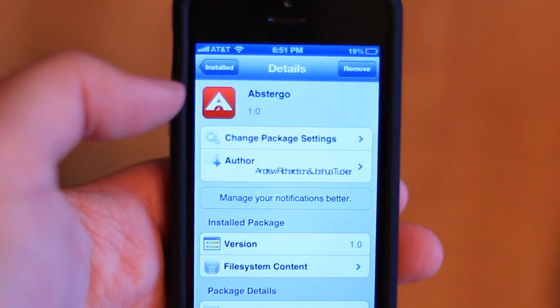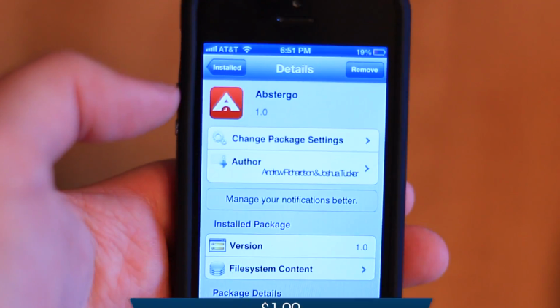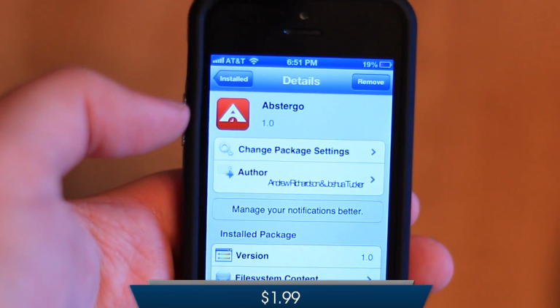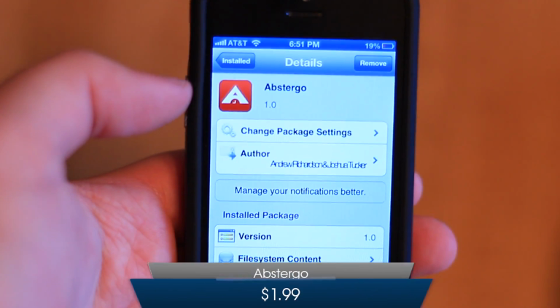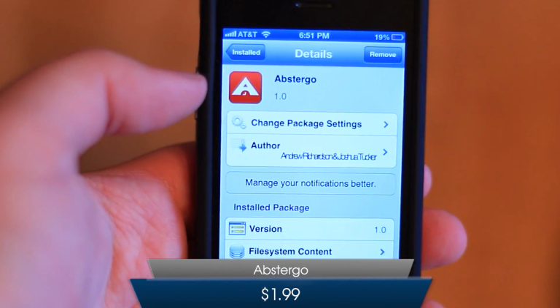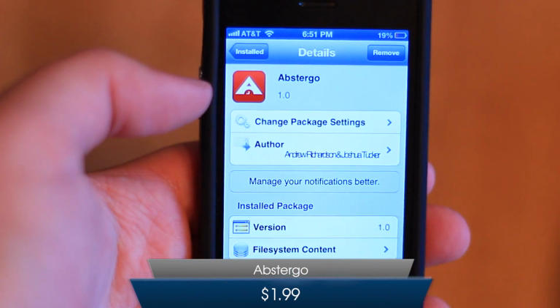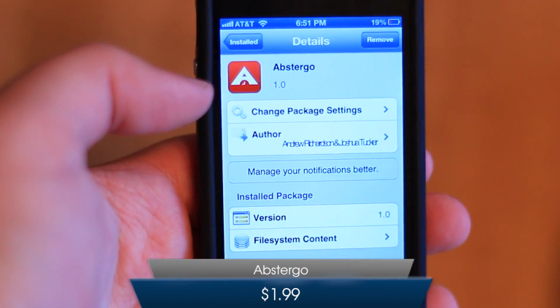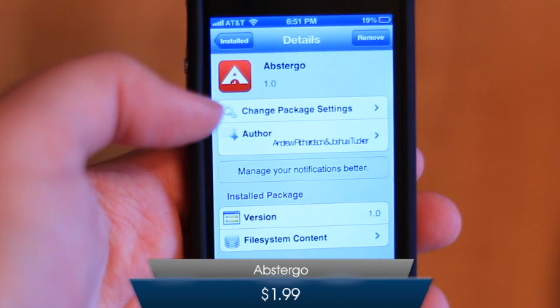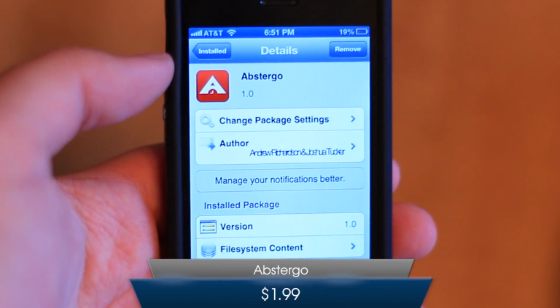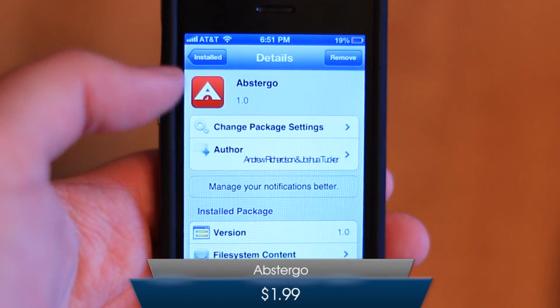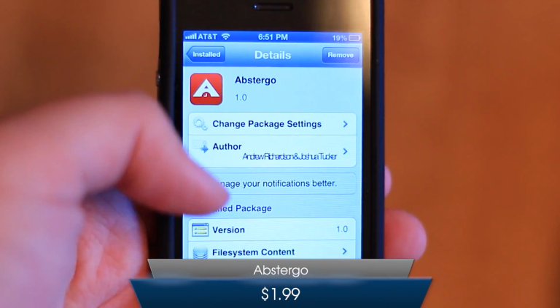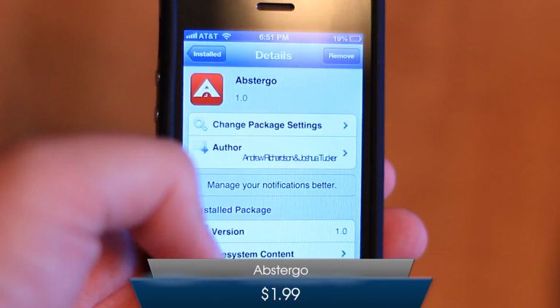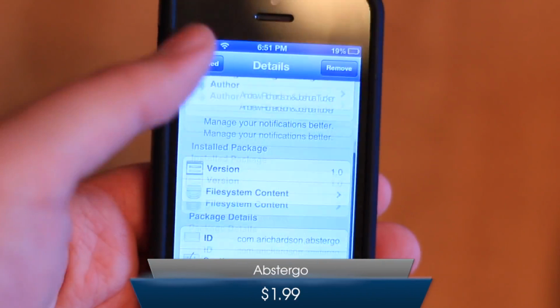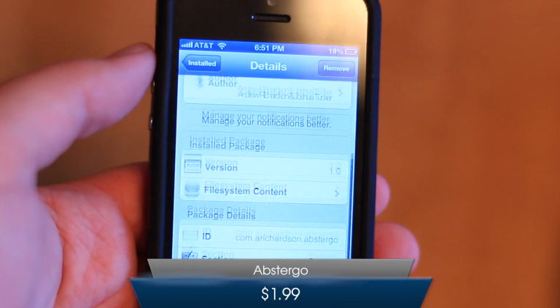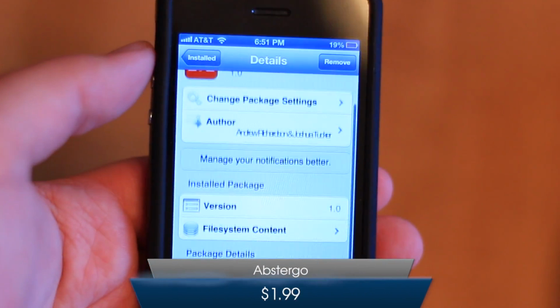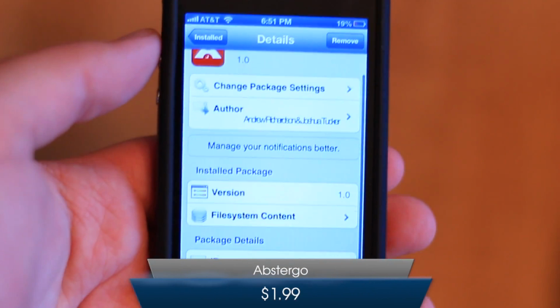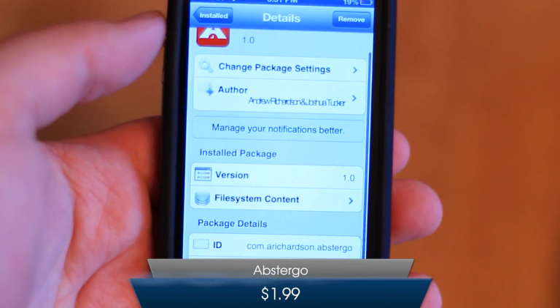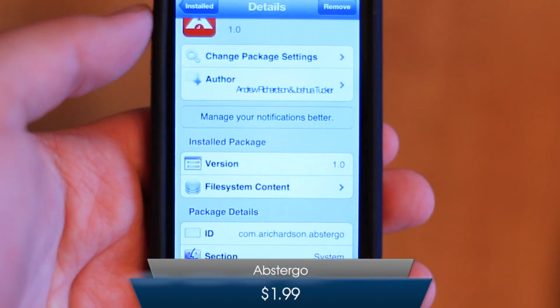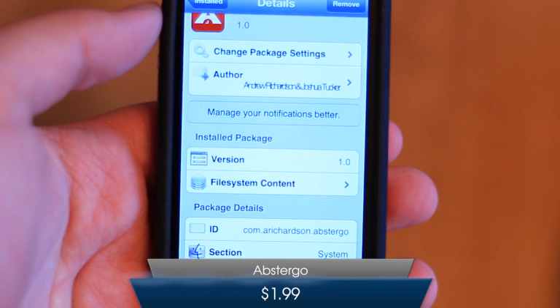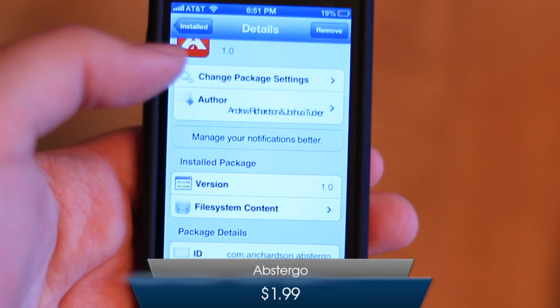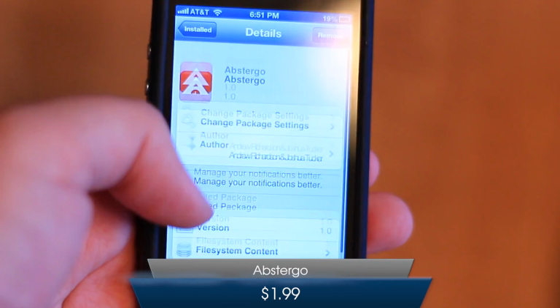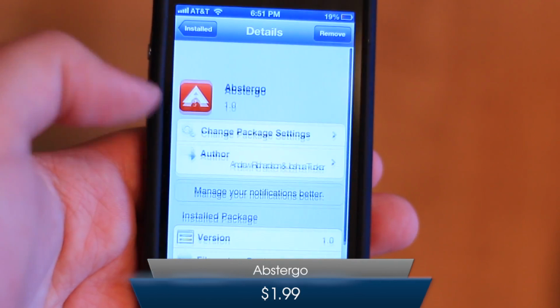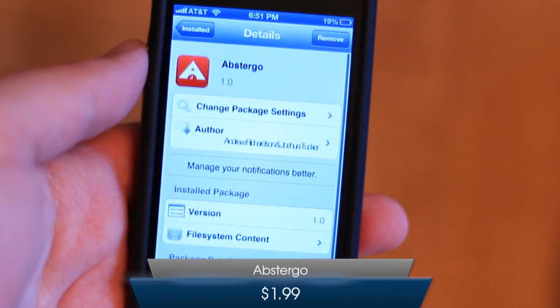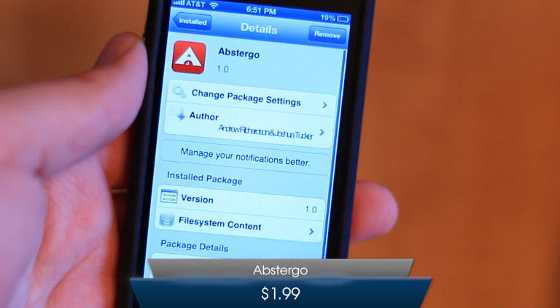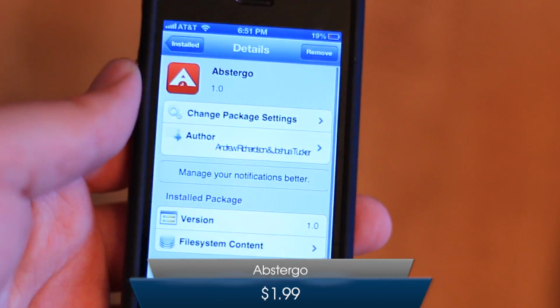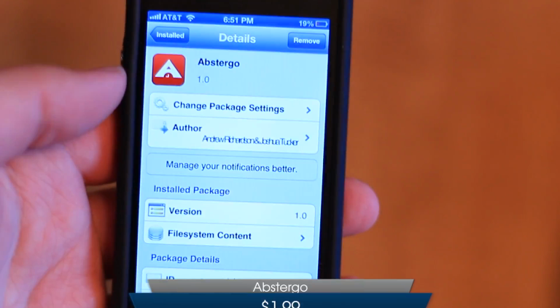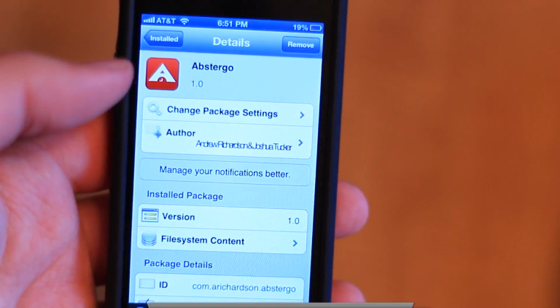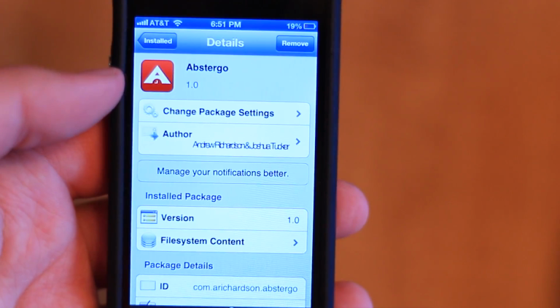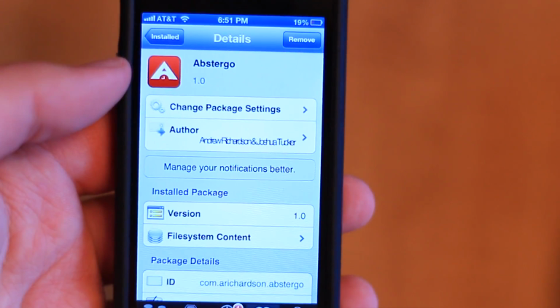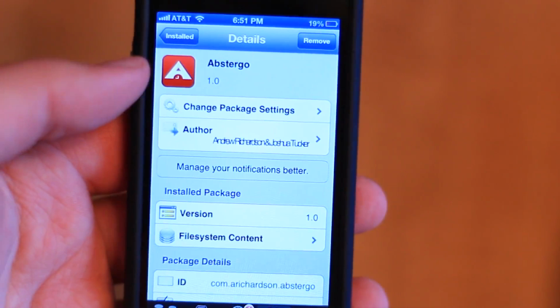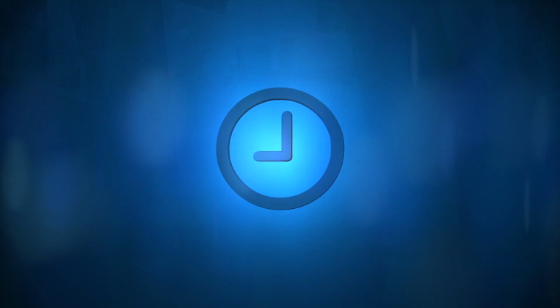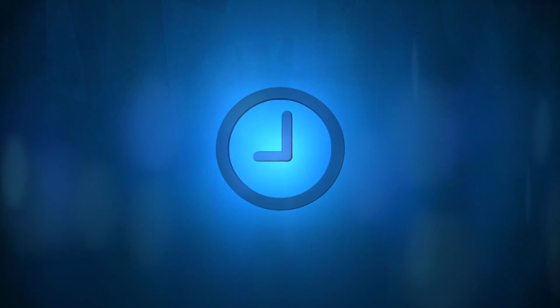Abstergo costs $1.99 and is available now on the Cydia store for devices running iOS 6. Download link in the description box. We'll see you next time.